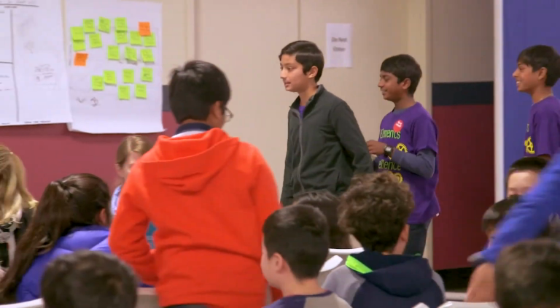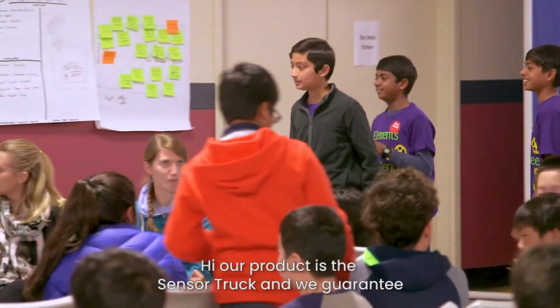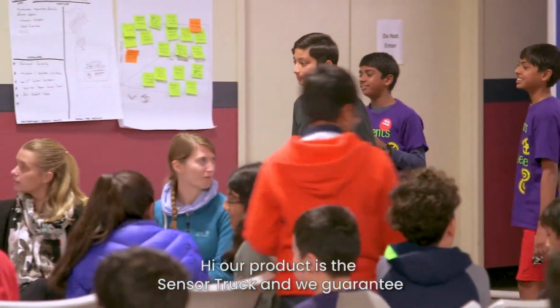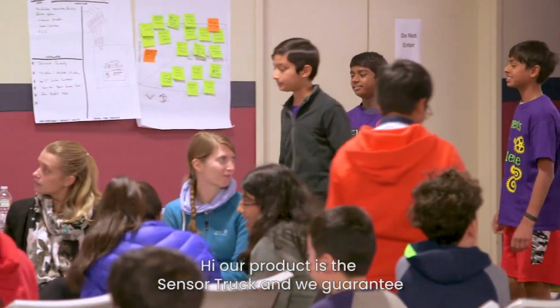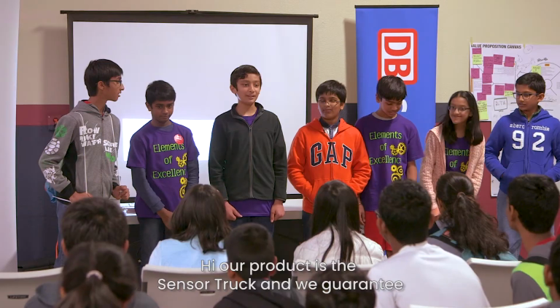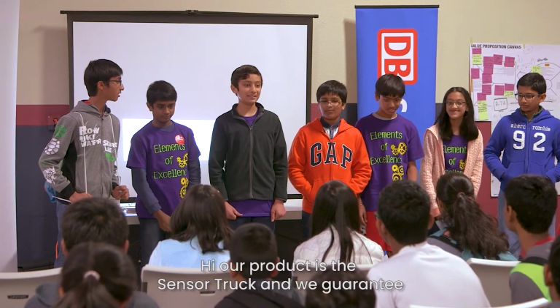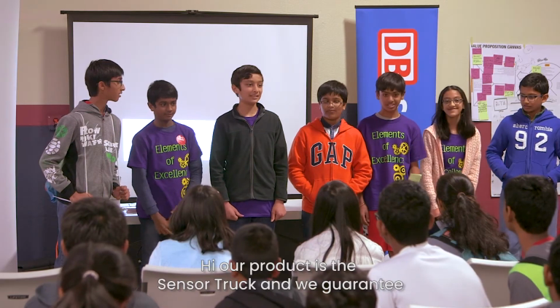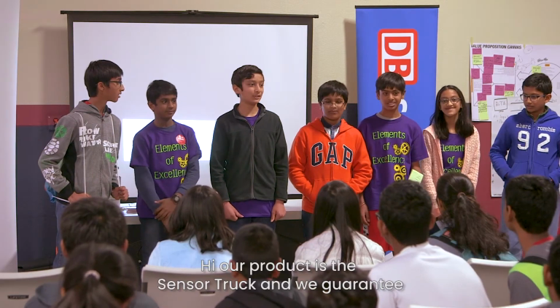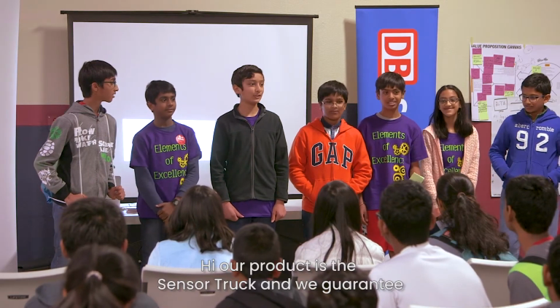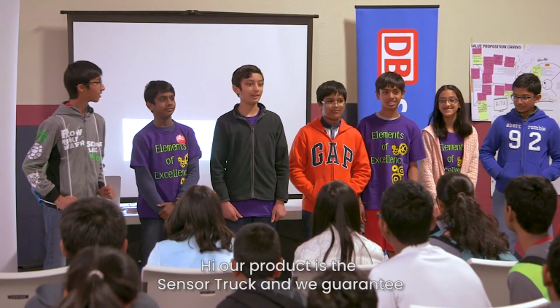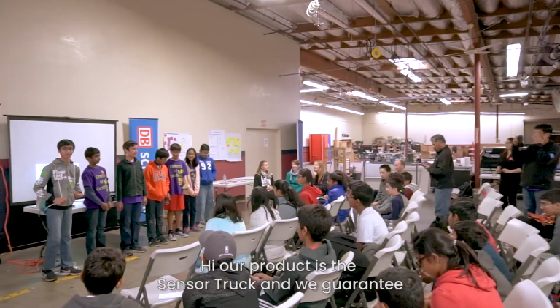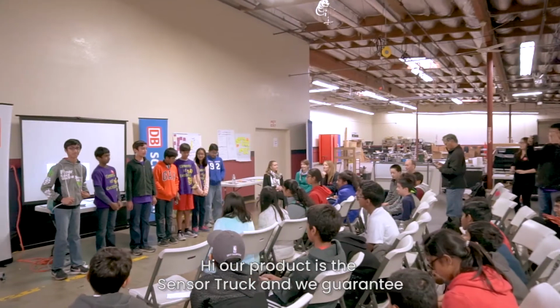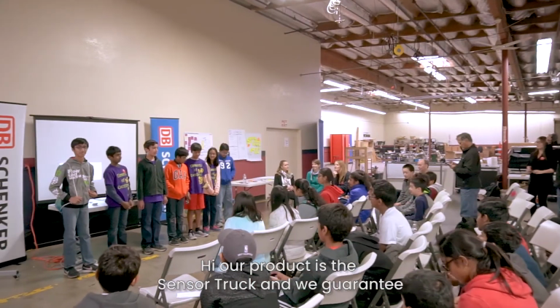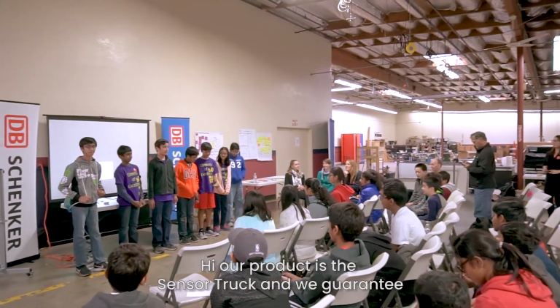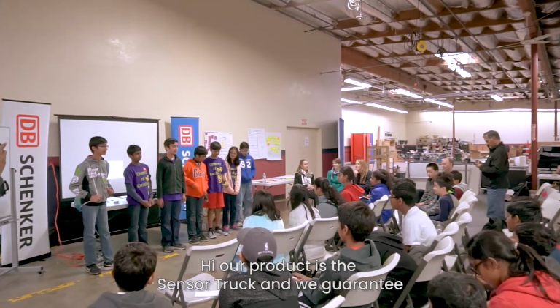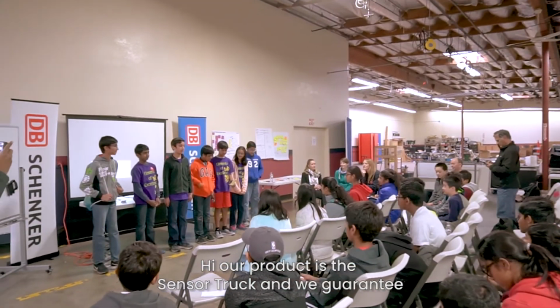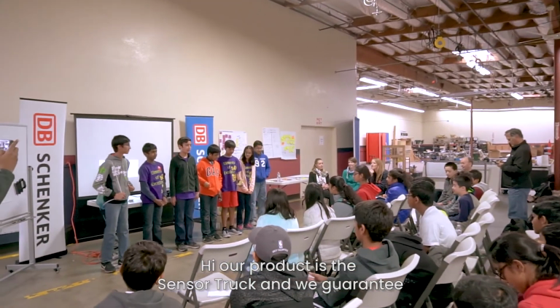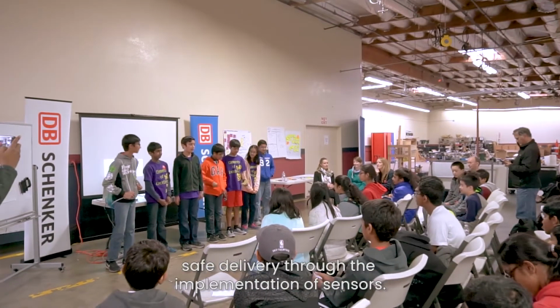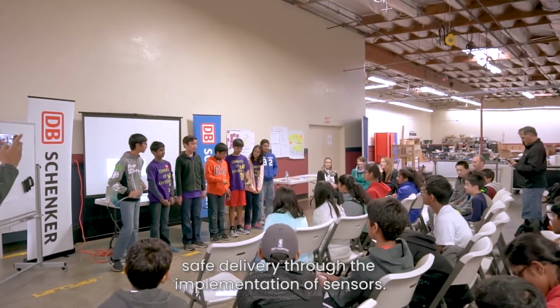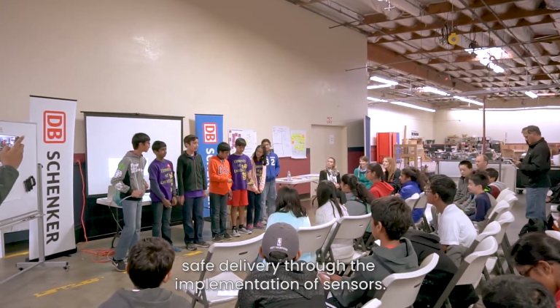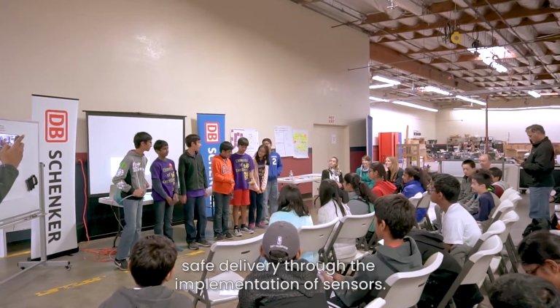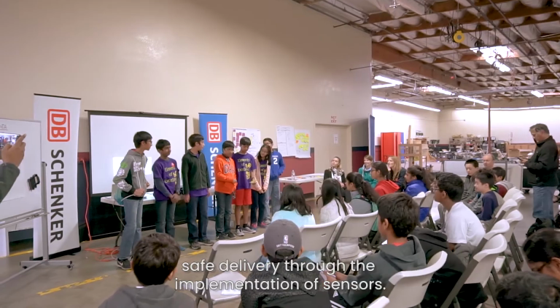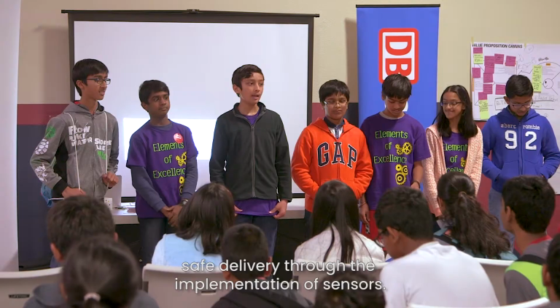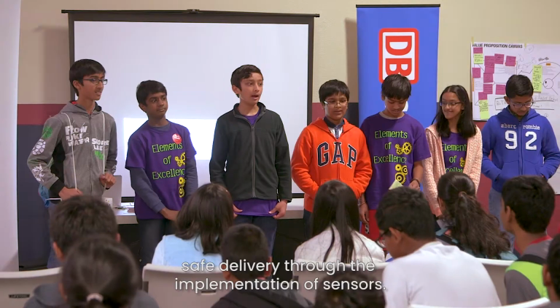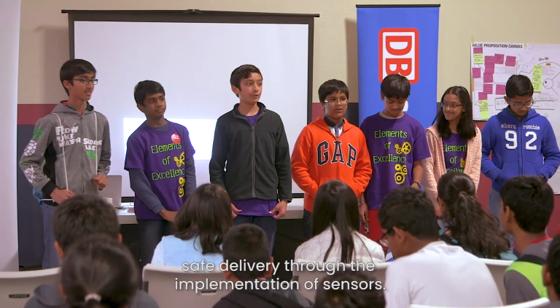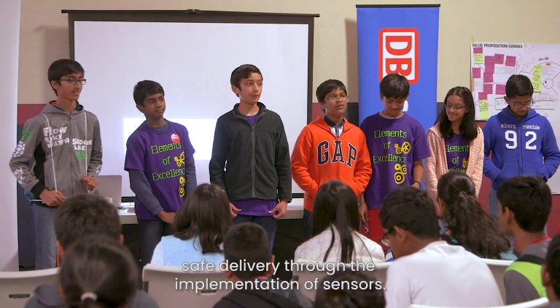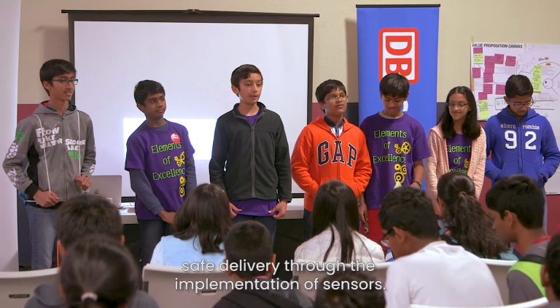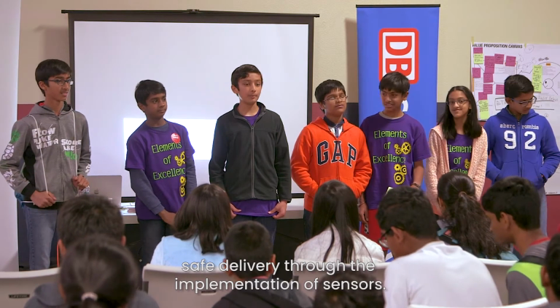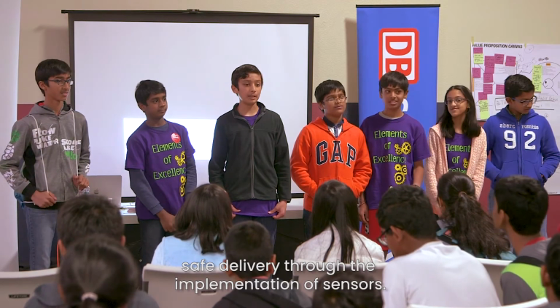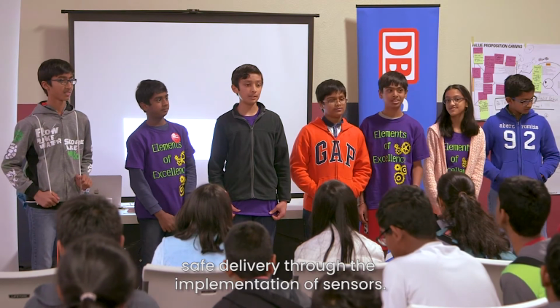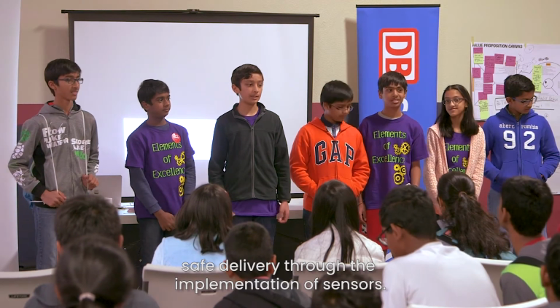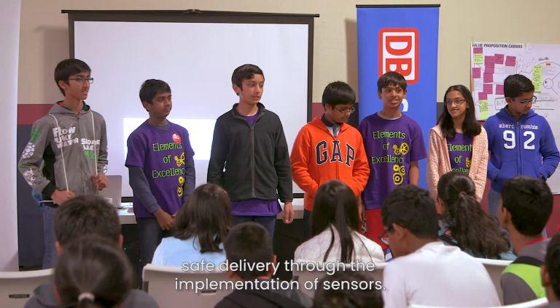Hi, our product is the sensor truck, and we guarantee safe delivery through the implementation of sensors.